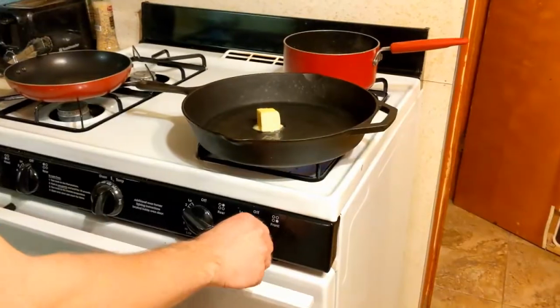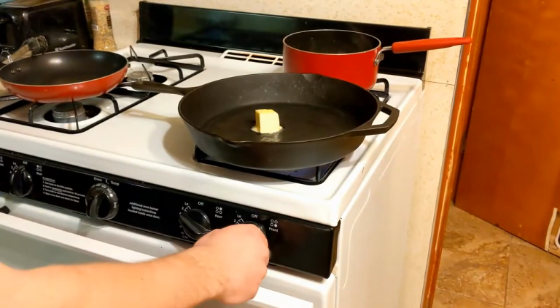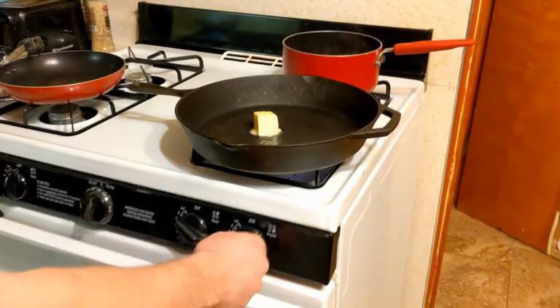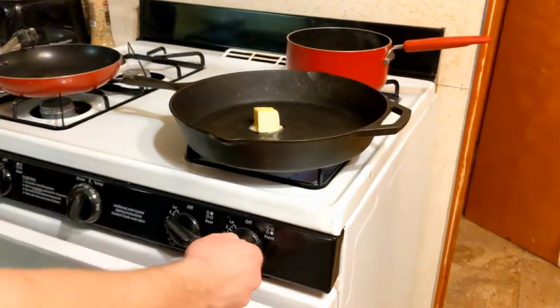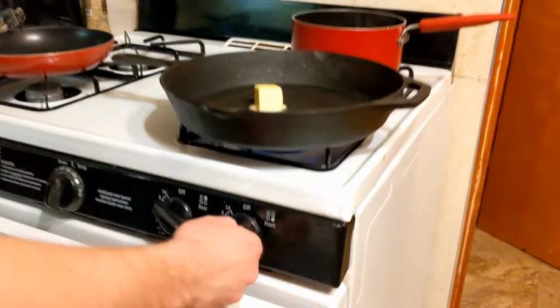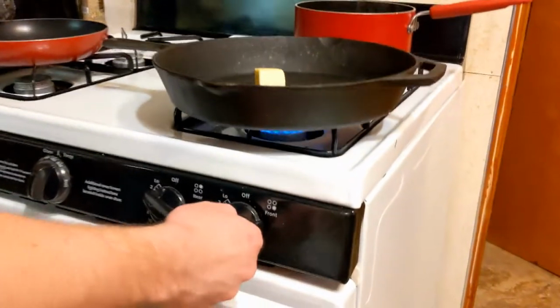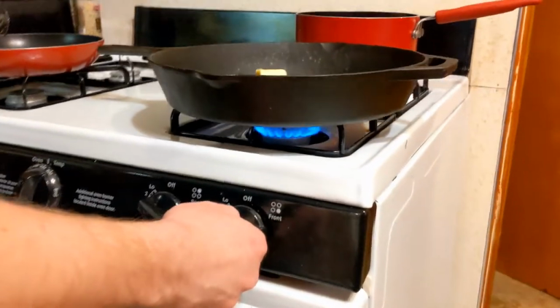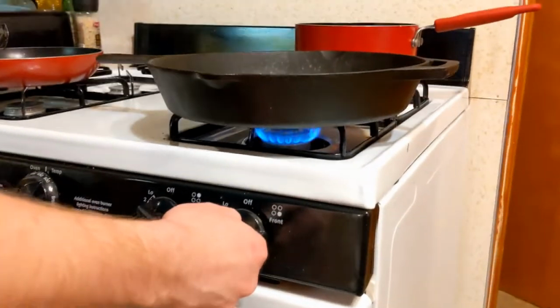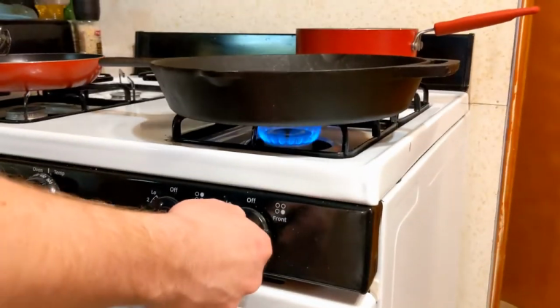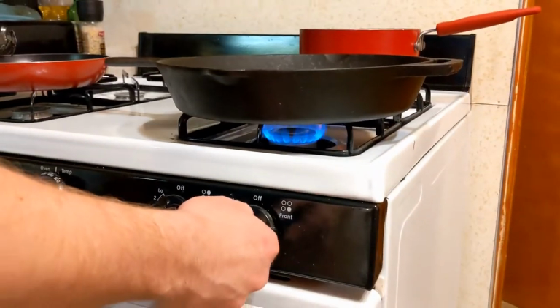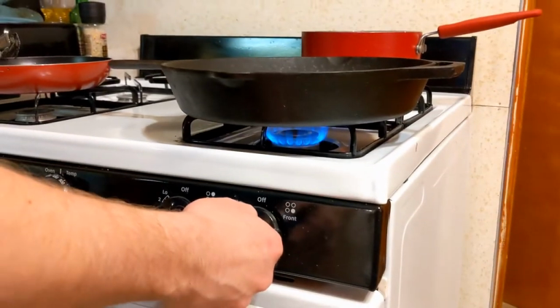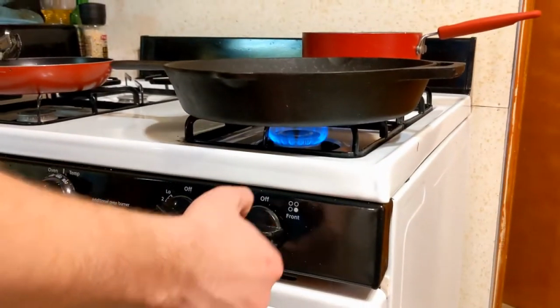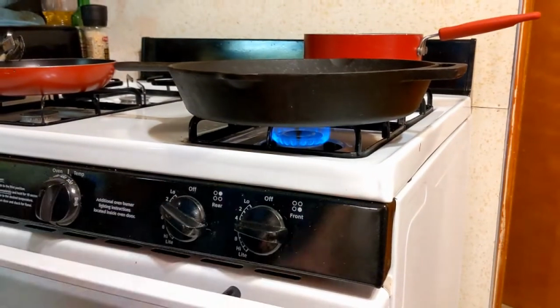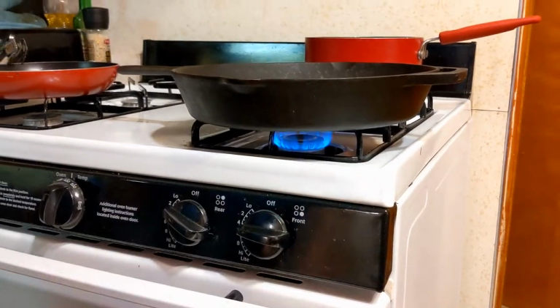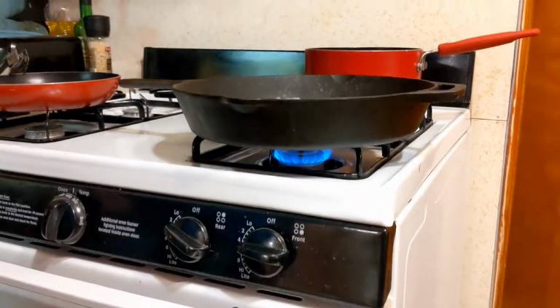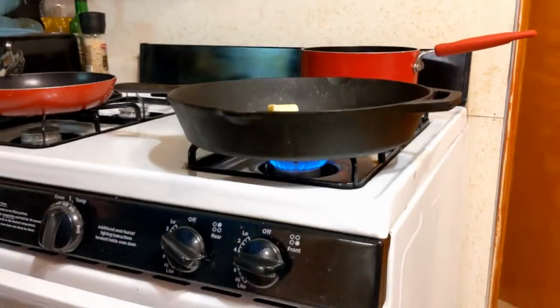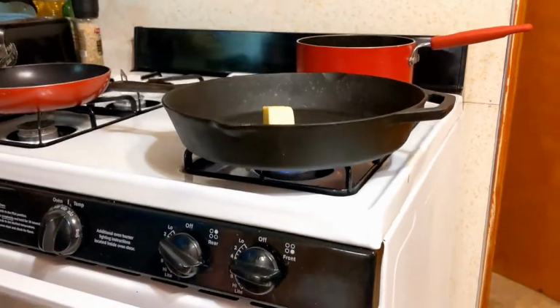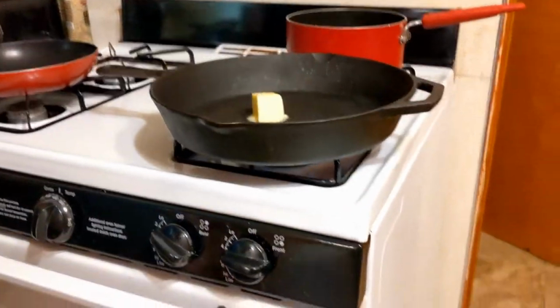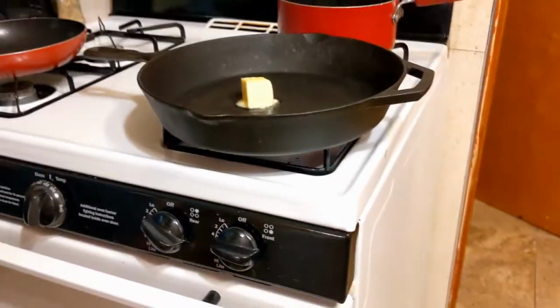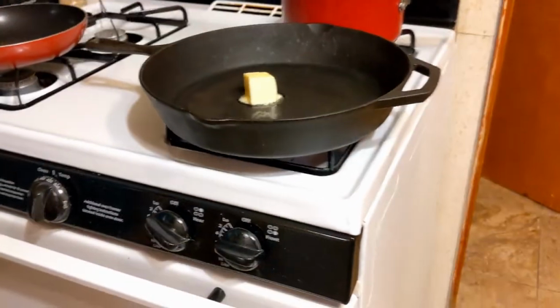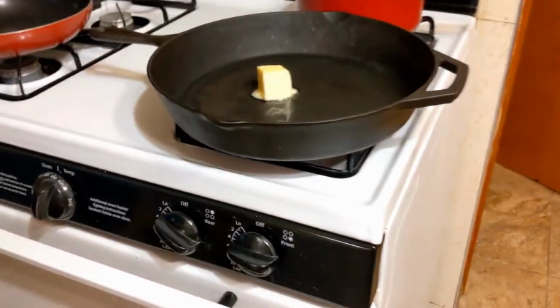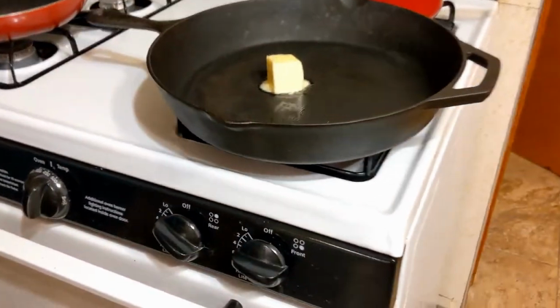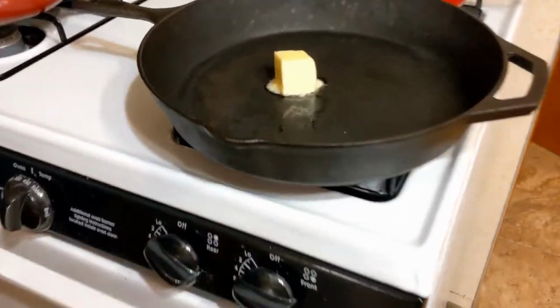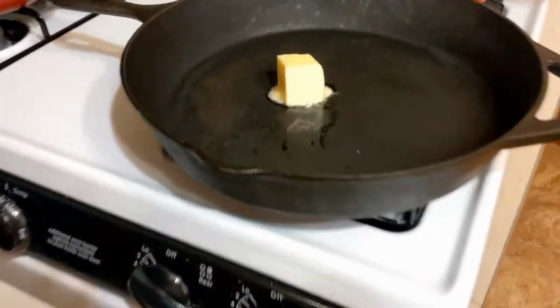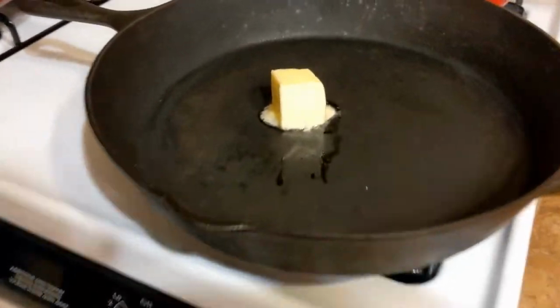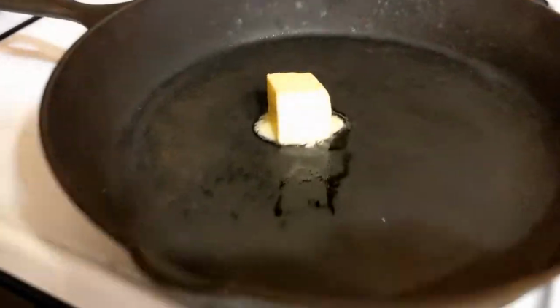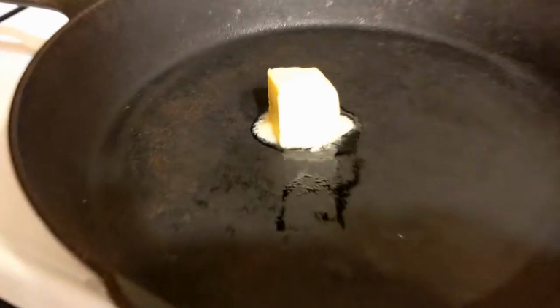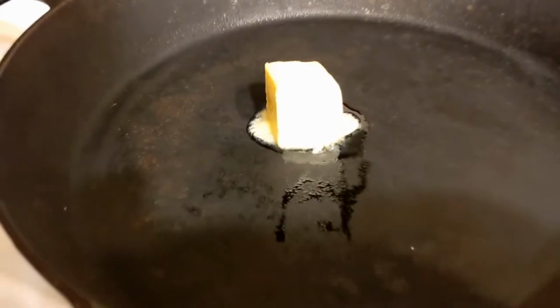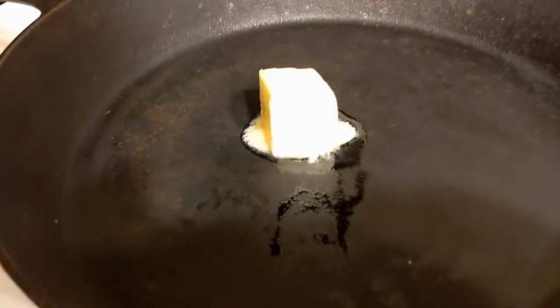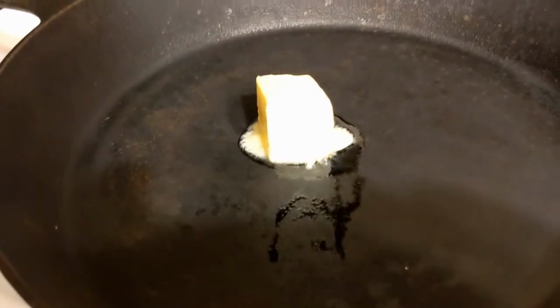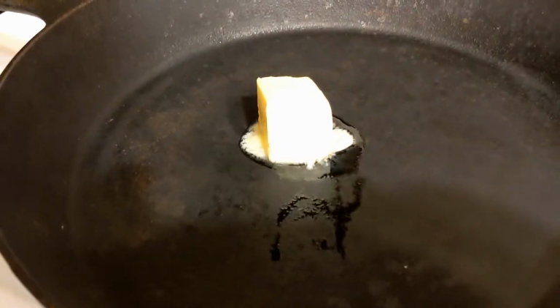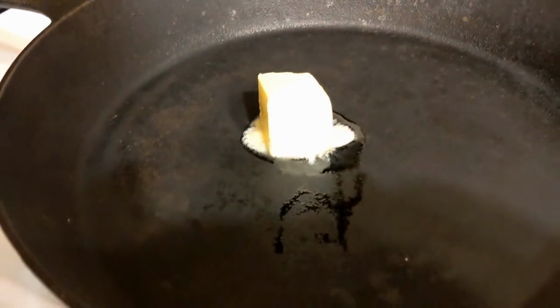Now we're going to heat up our butter in our cast iron skillet and get those onions on sauté.